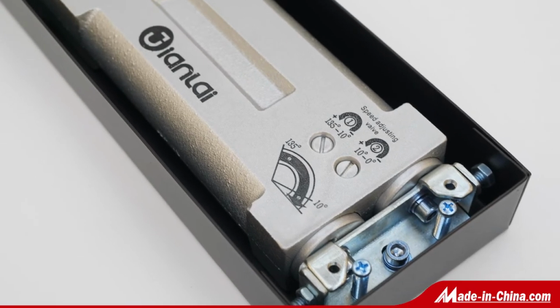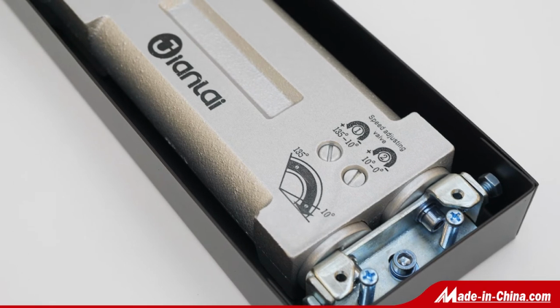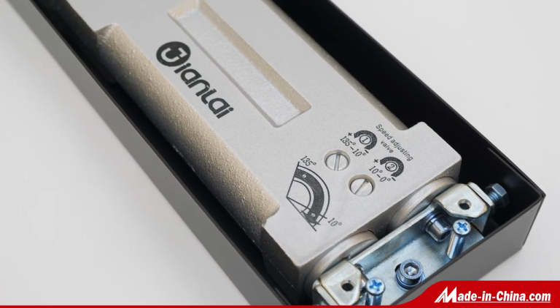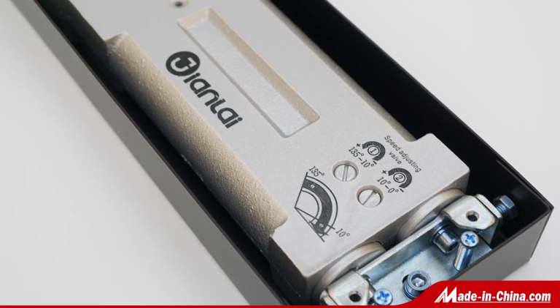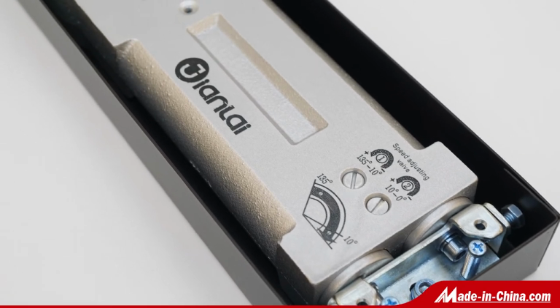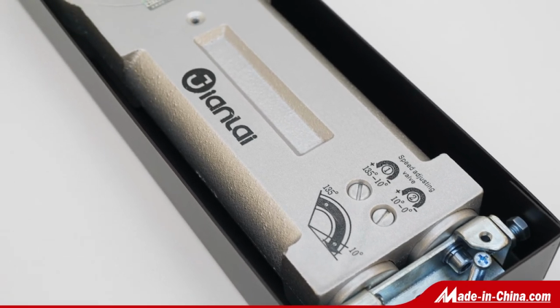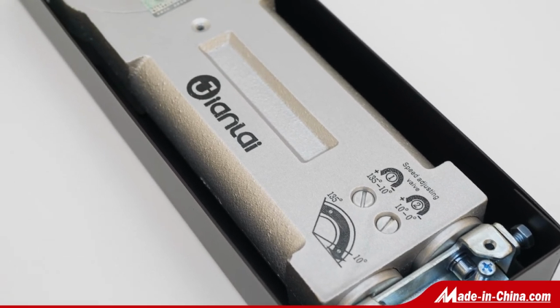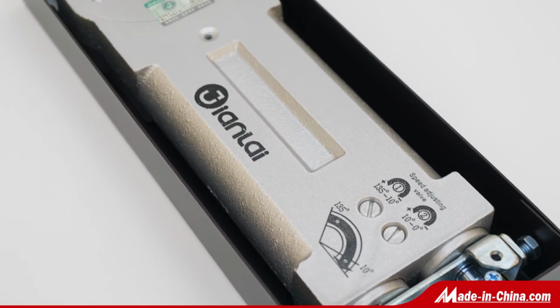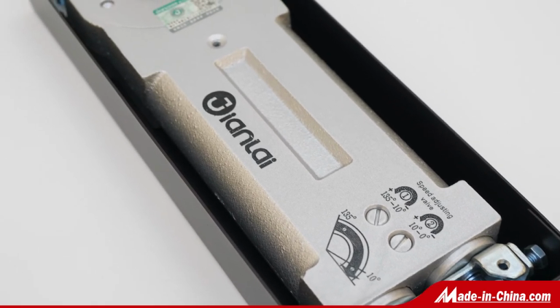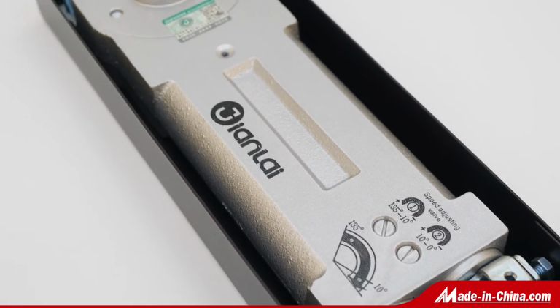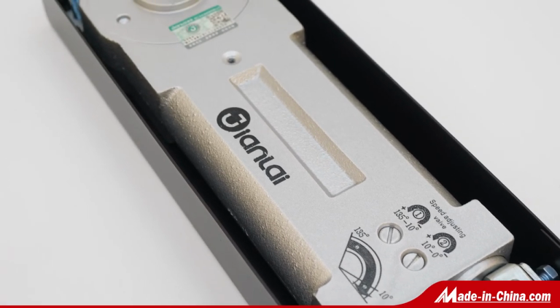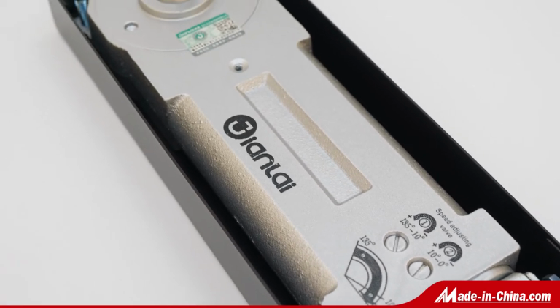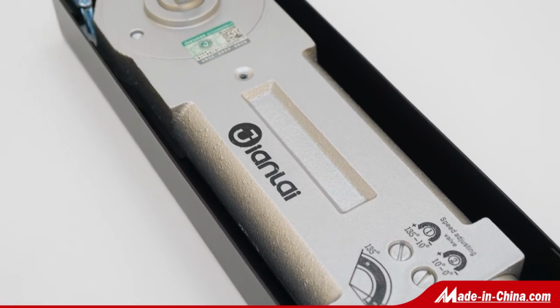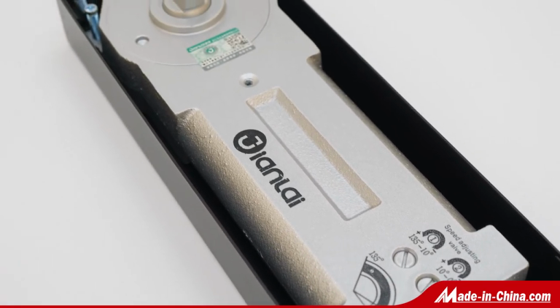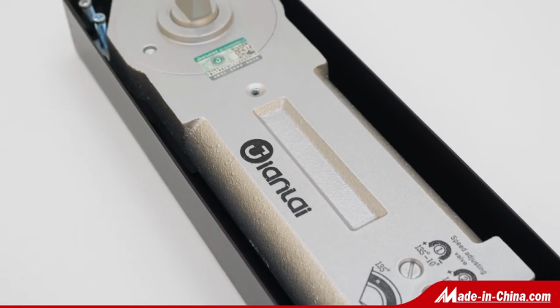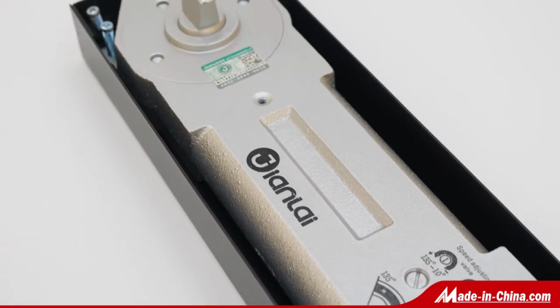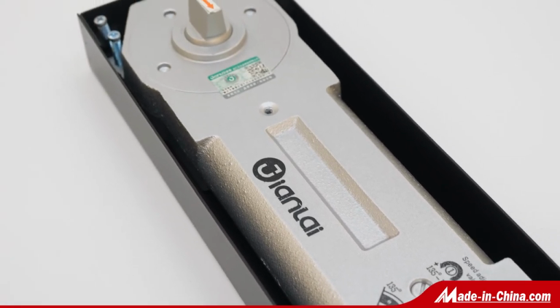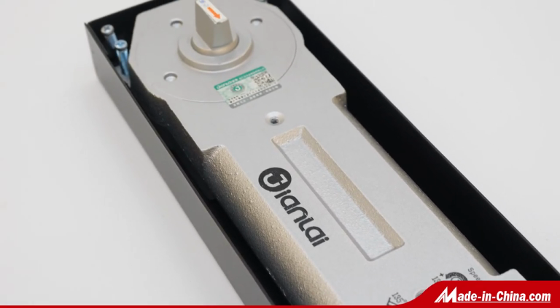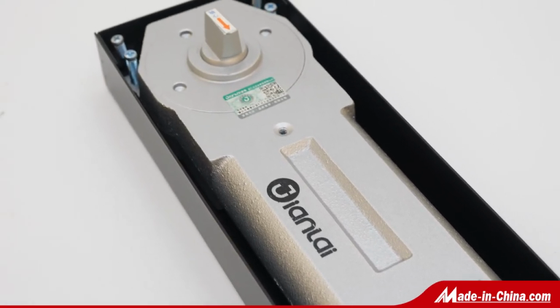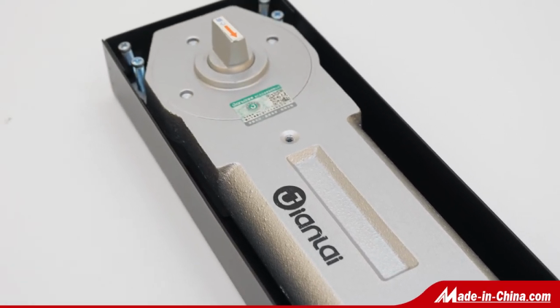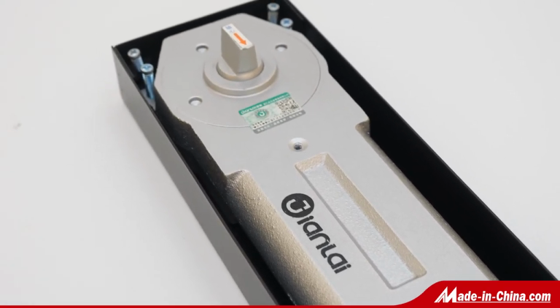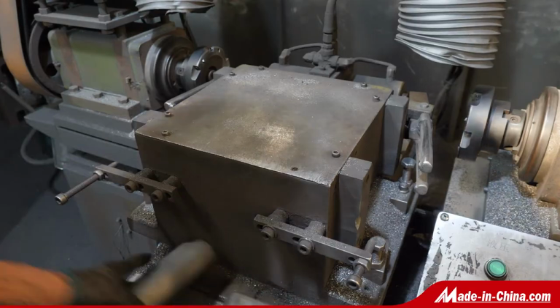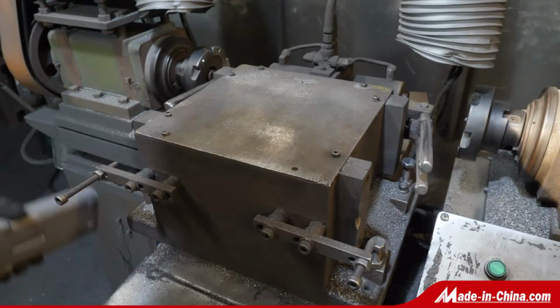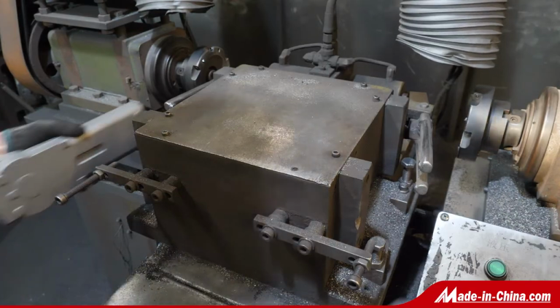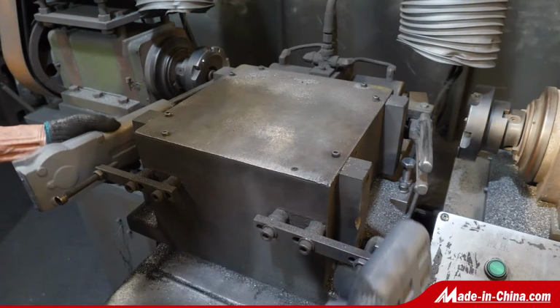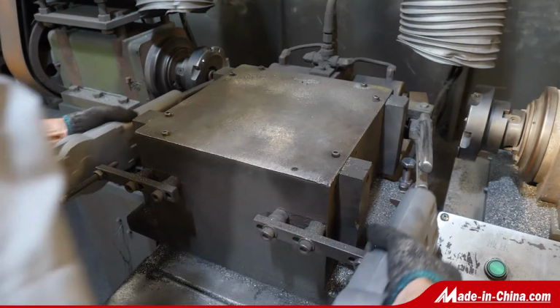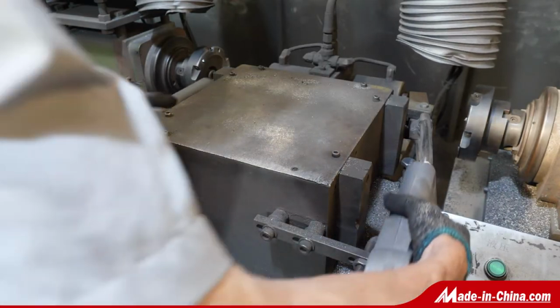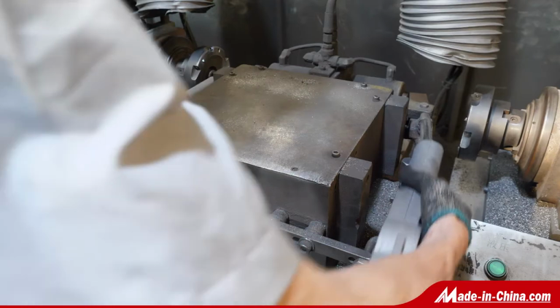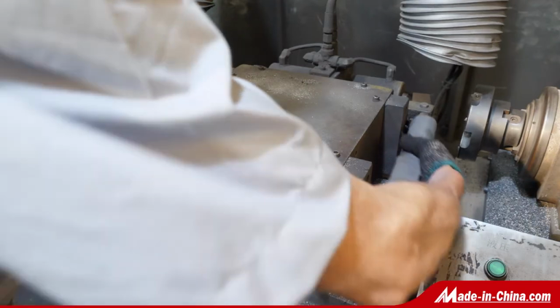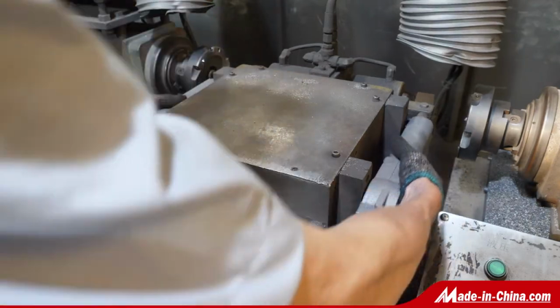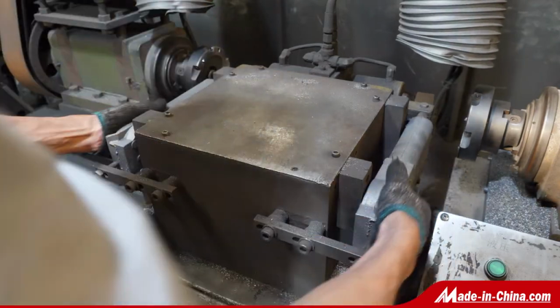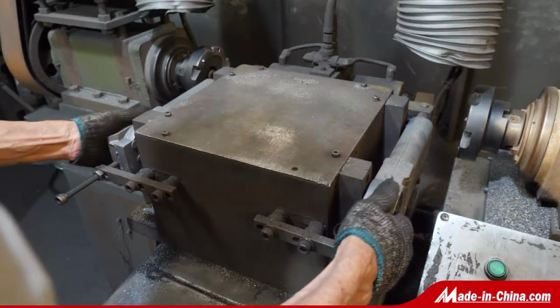All patch fitting can be fixed on 10, 12, 15, 18mm etc. glass door.